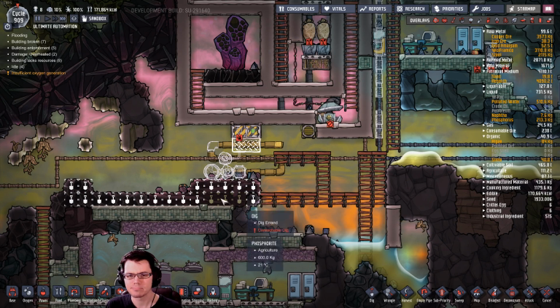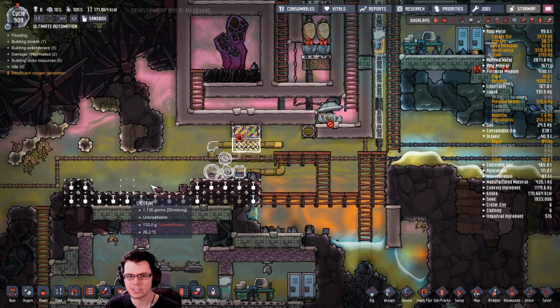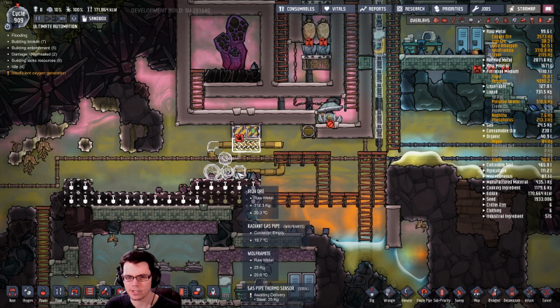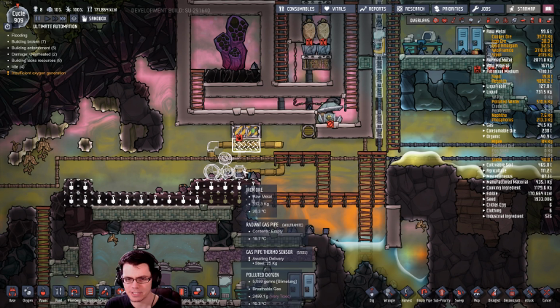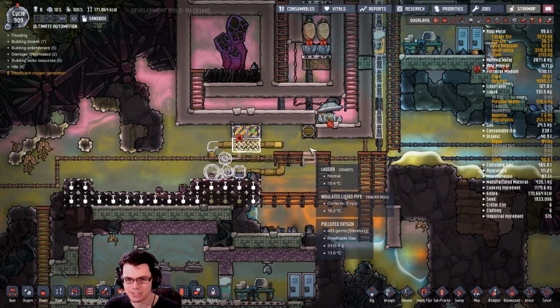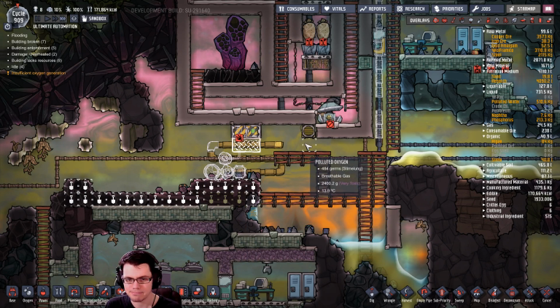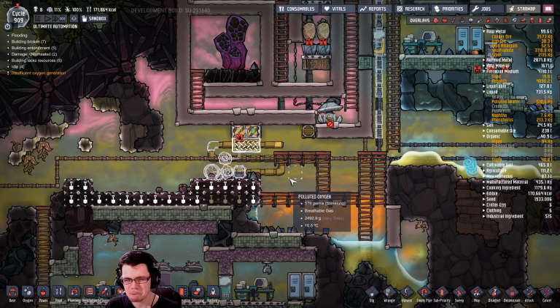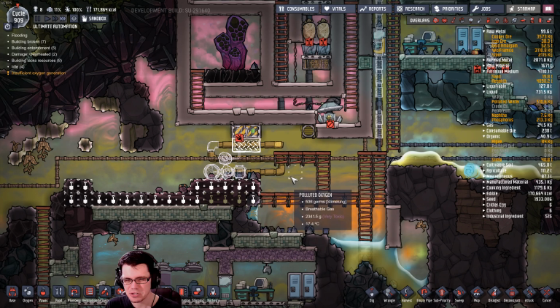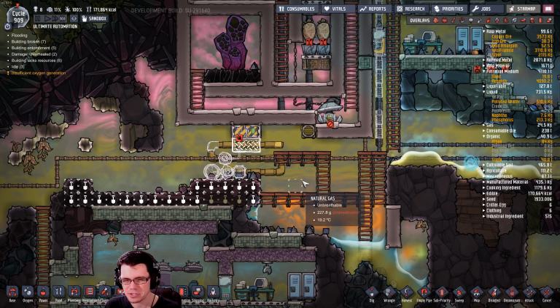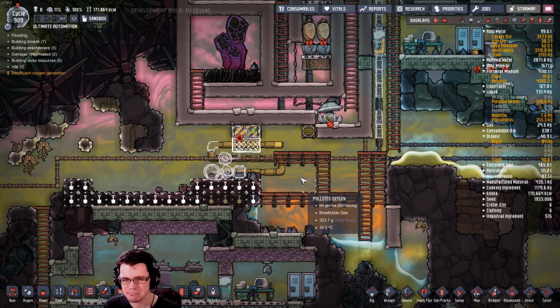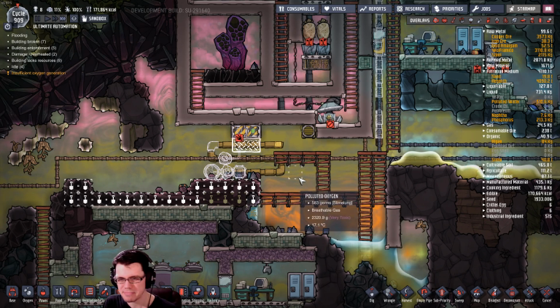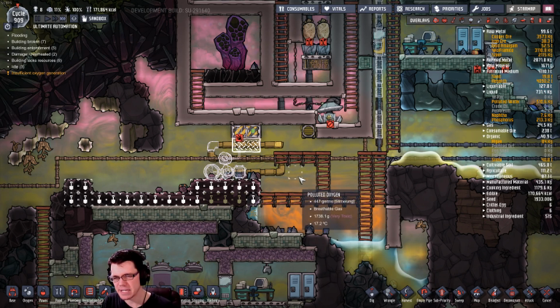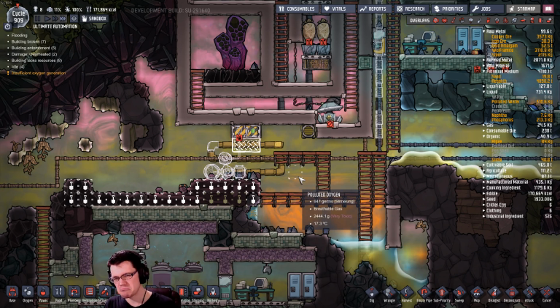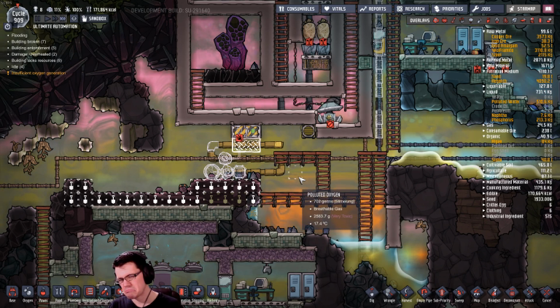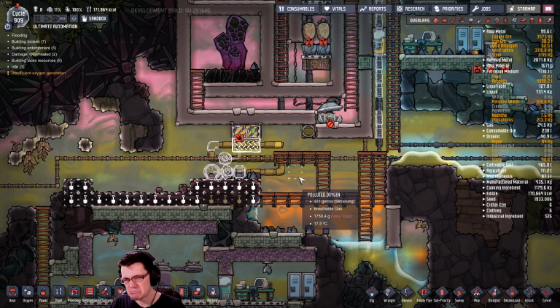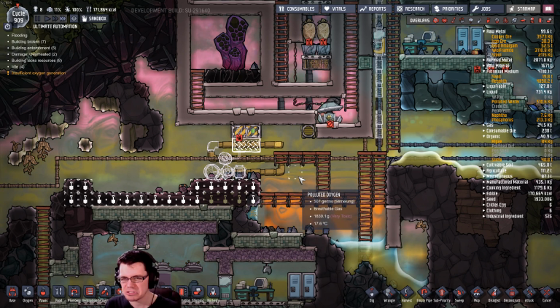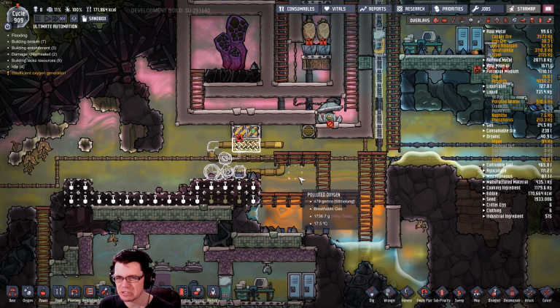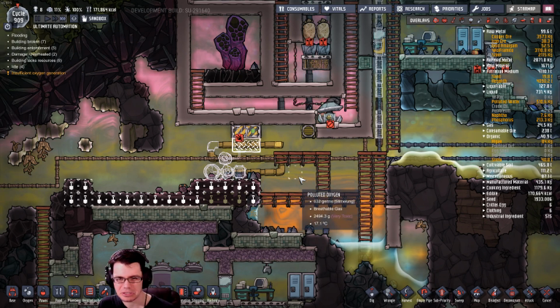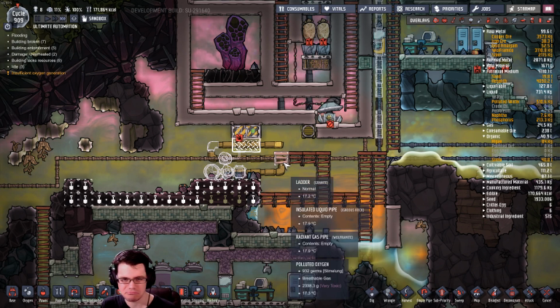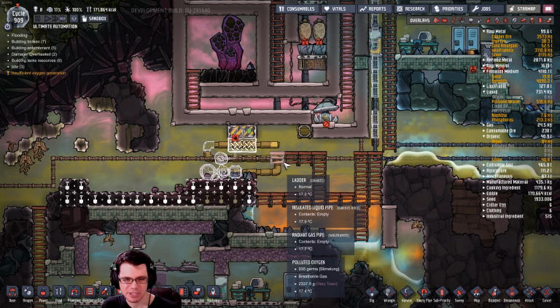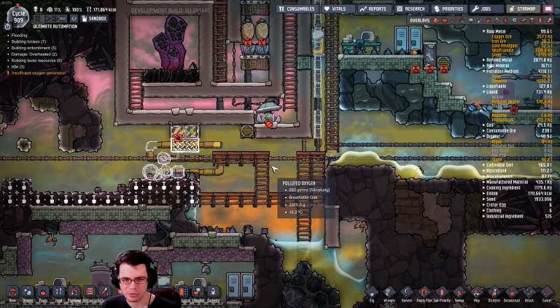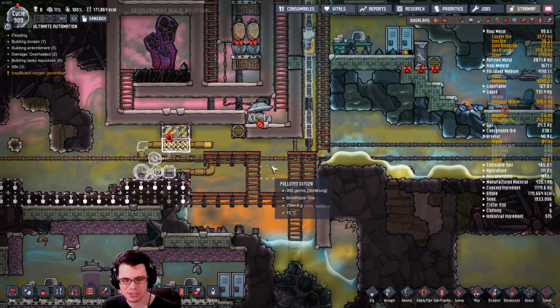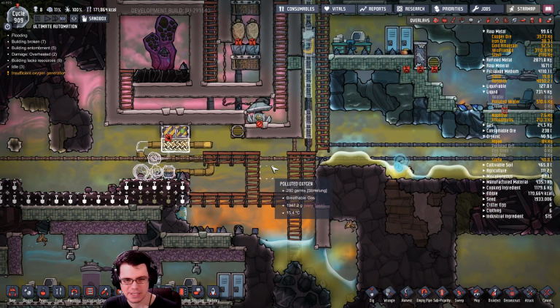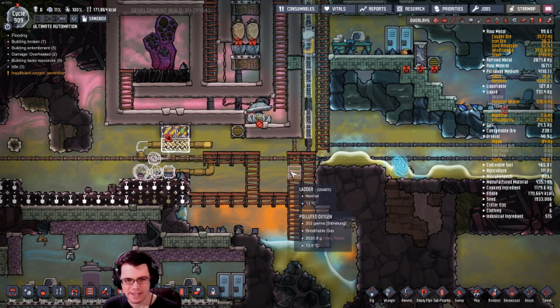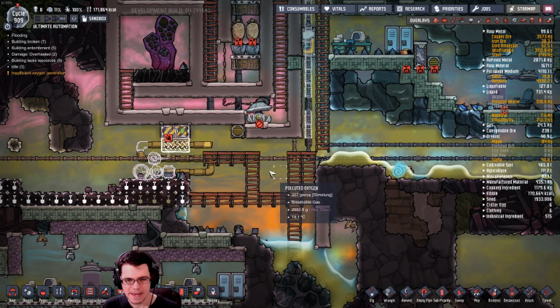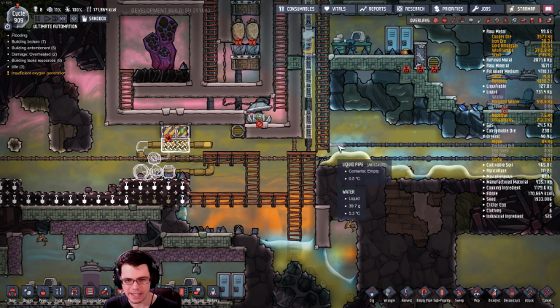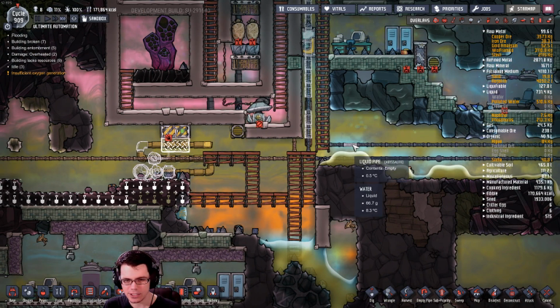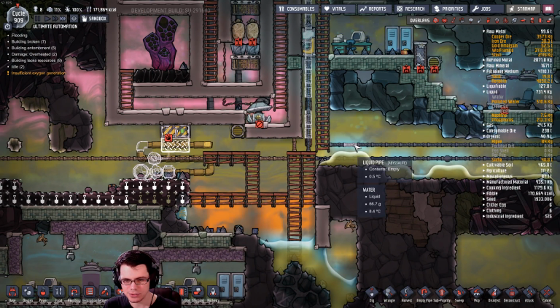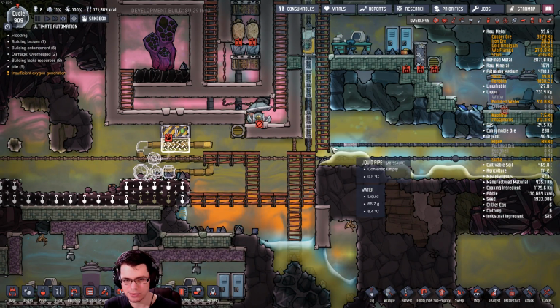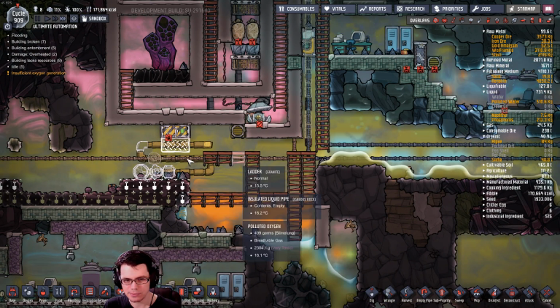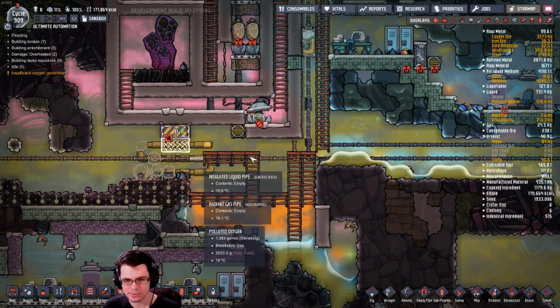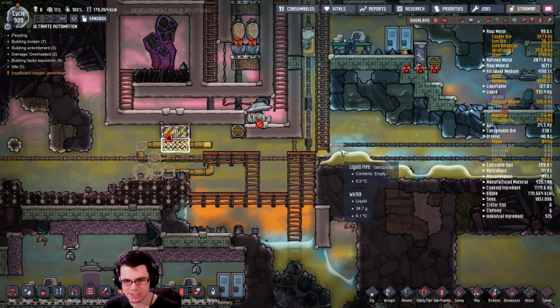Down here I'll have a loop for the radiant pipe — it'll come in here, go down, then out. In this area I'll have an automation wire hooked up to a gas shut-off made of steel for high-temperature tolerance. Only once the gas thermal sensor is activated will I allow it to pass gas into the rest of my system. Interesting — I like it, we'll see how it works.